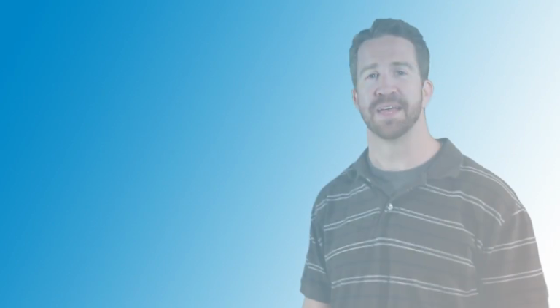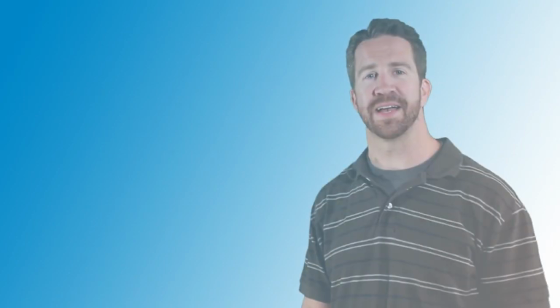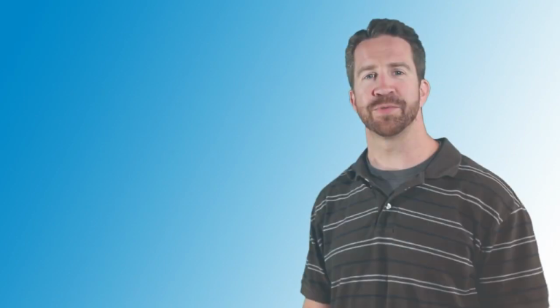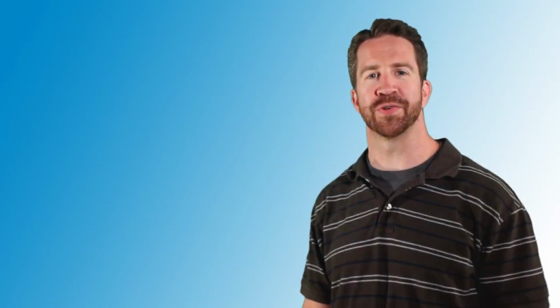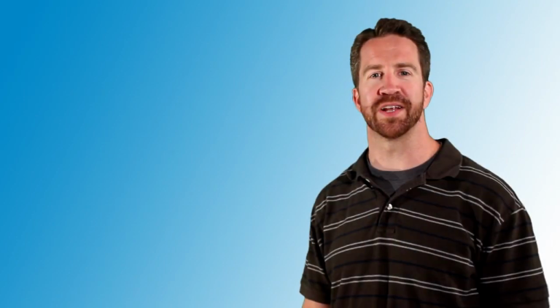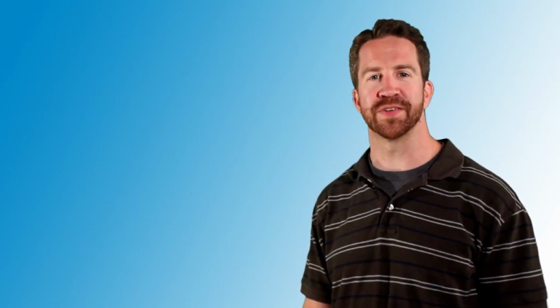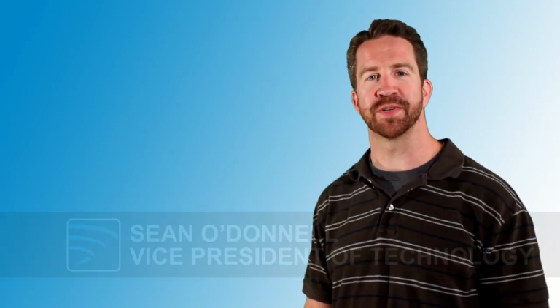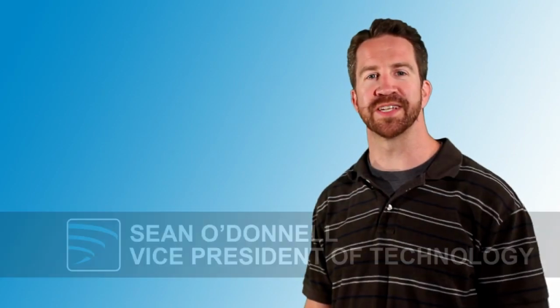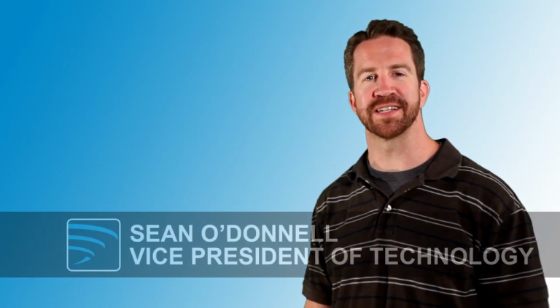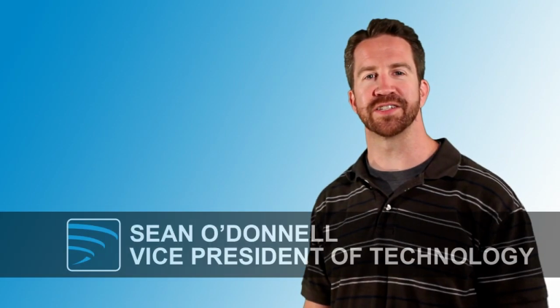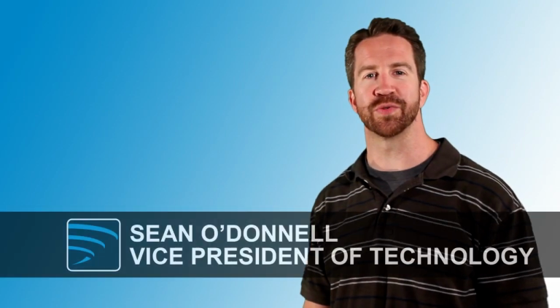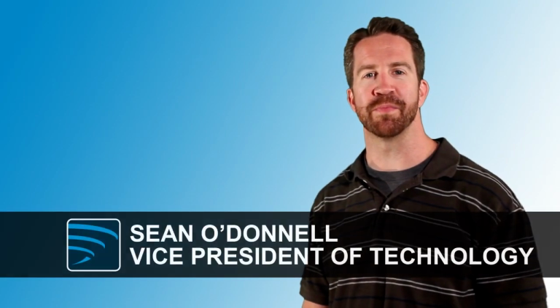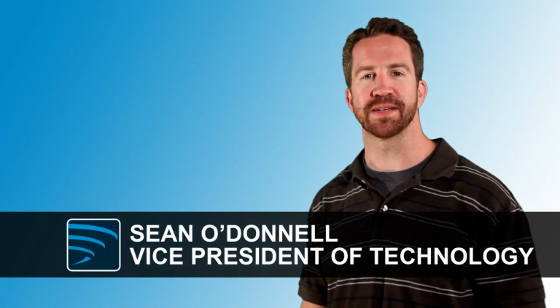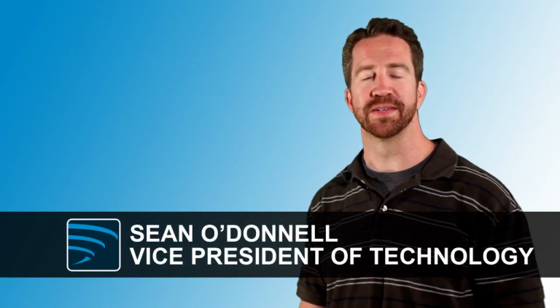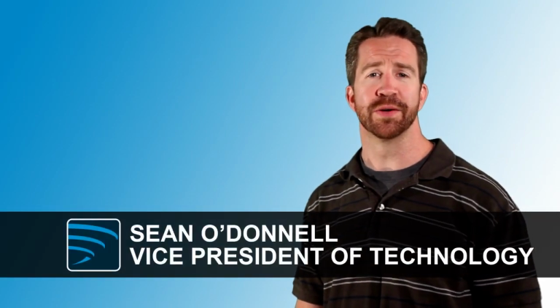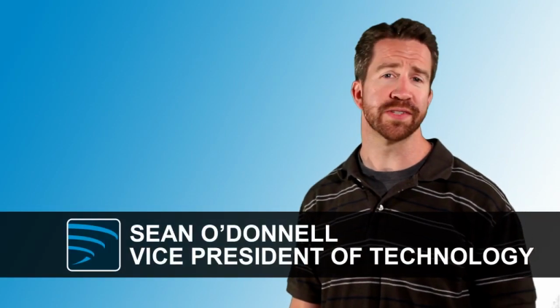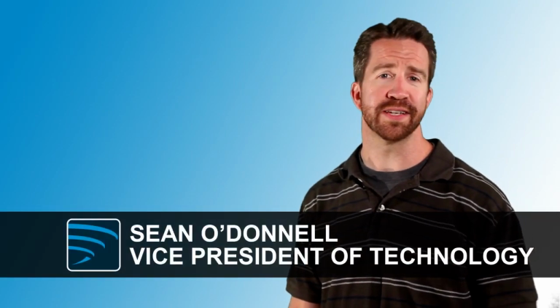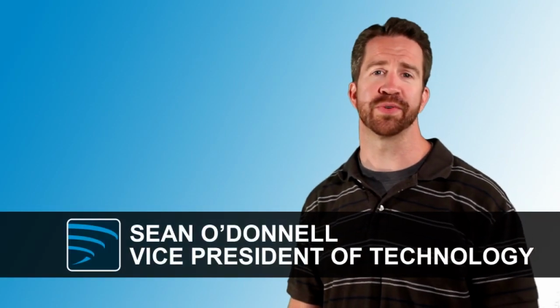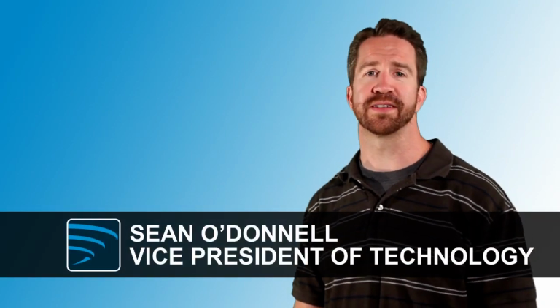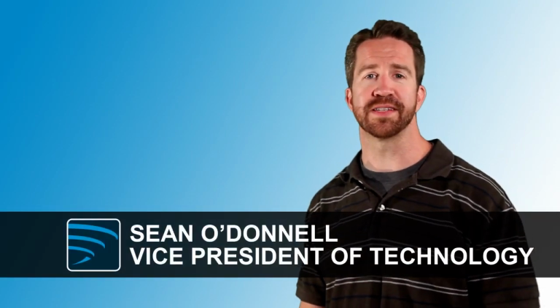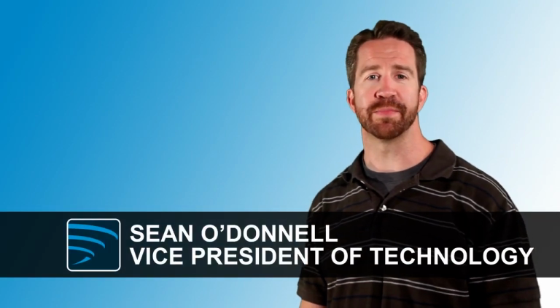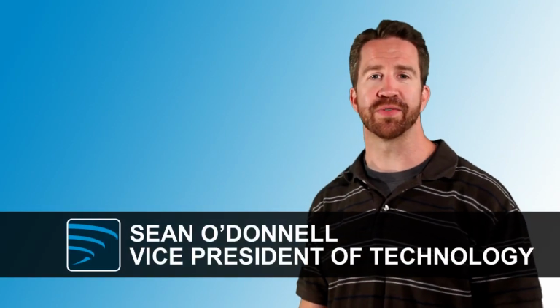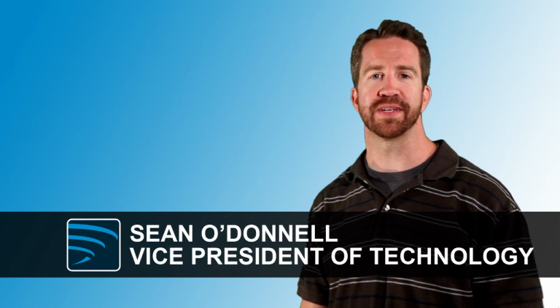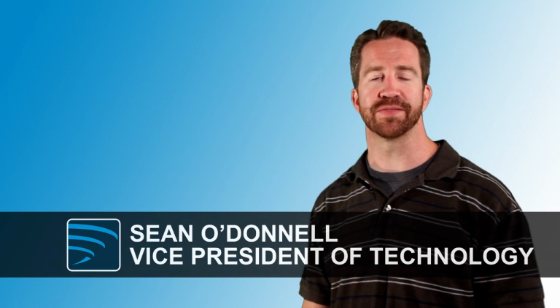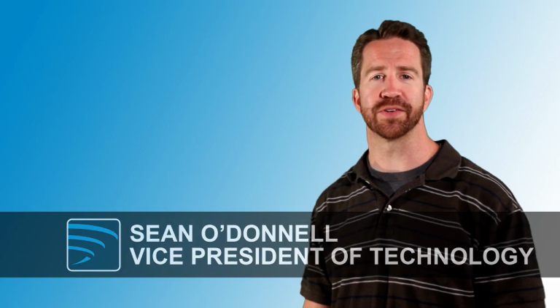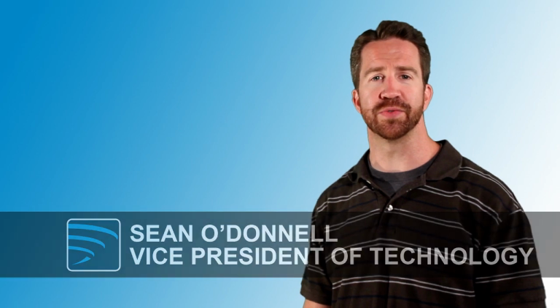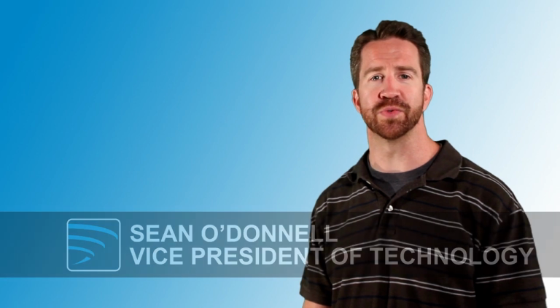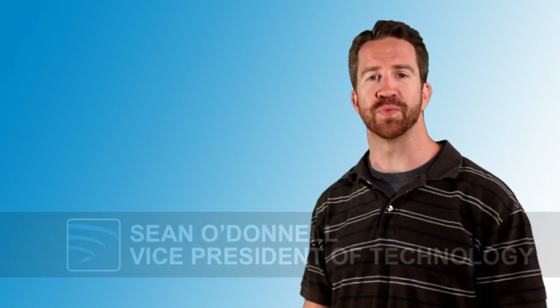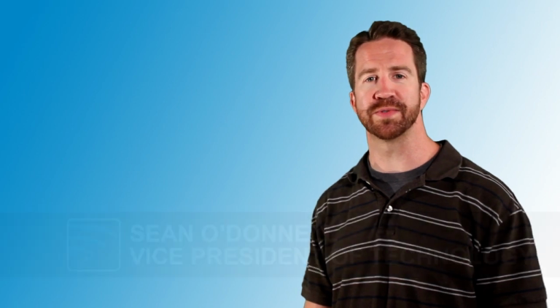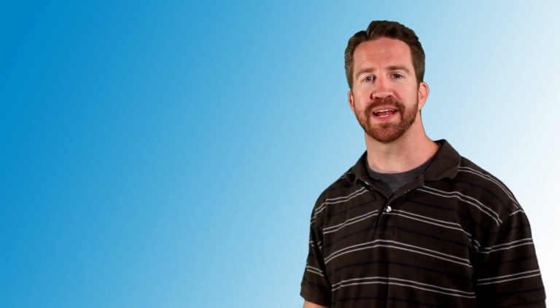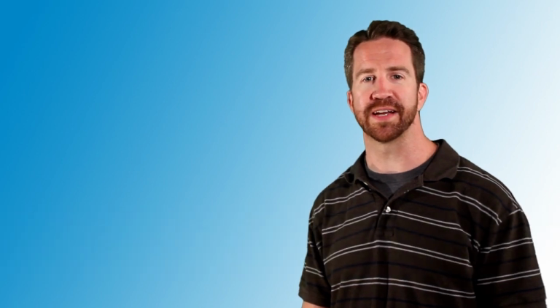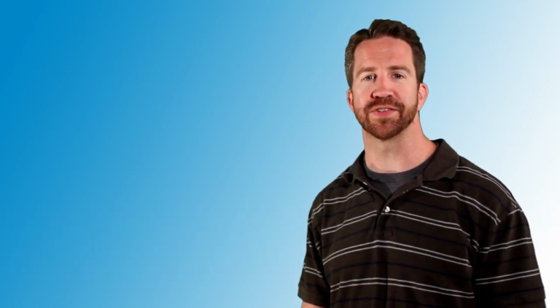Hi, I'm Sean O'Donnell, Vice President of Technology with Webimax. We're excited to announce the beta release of our new tool, Website Analyzer.